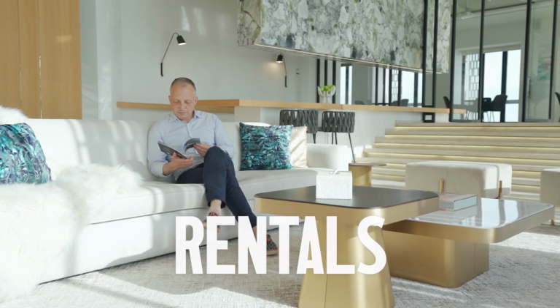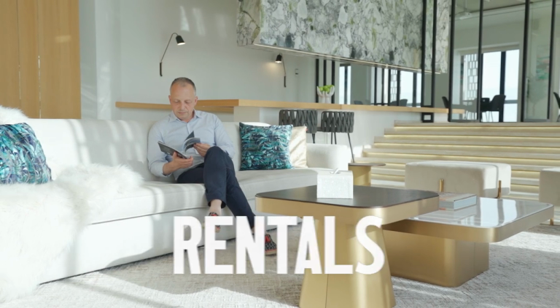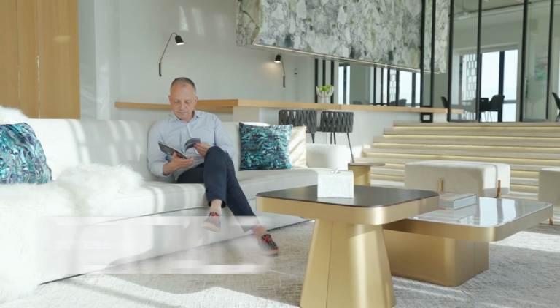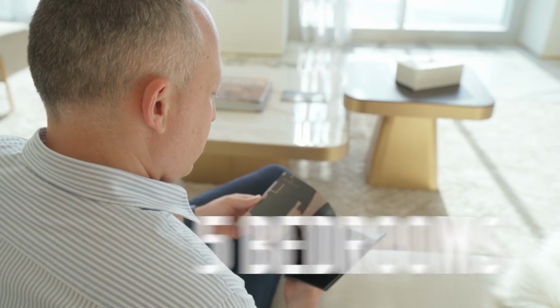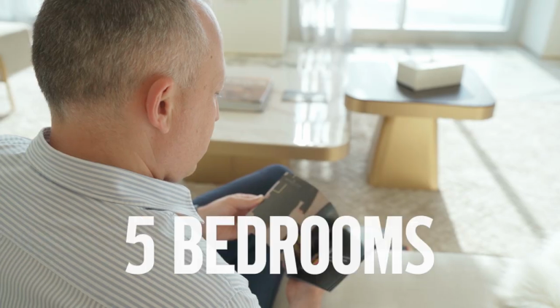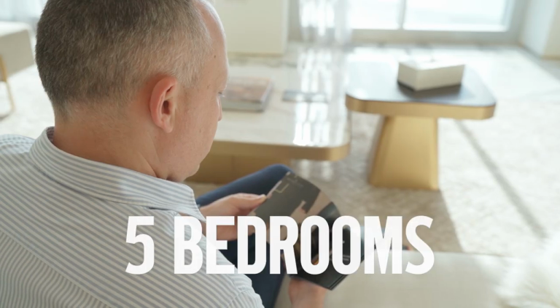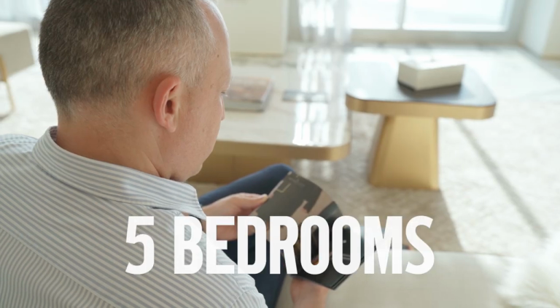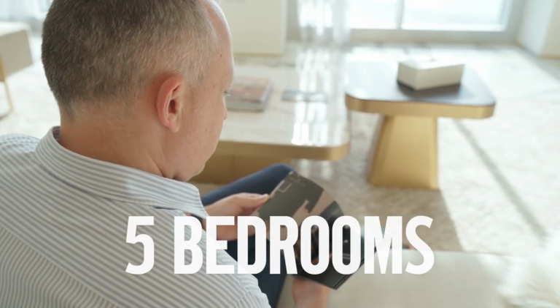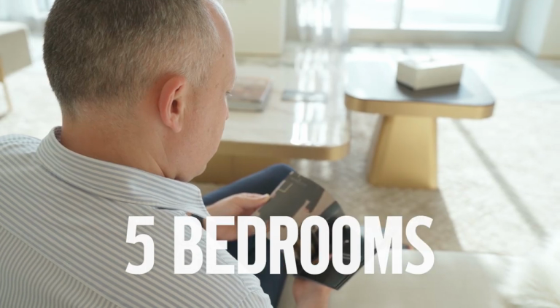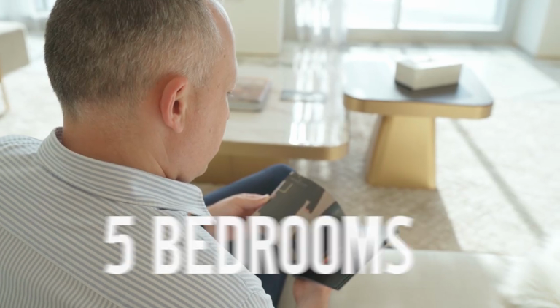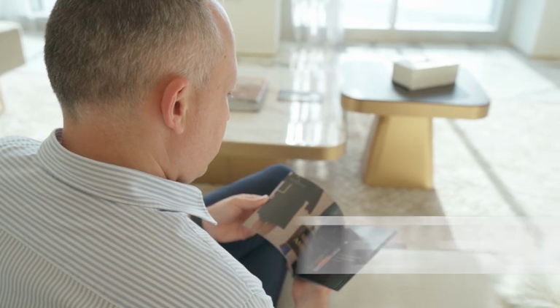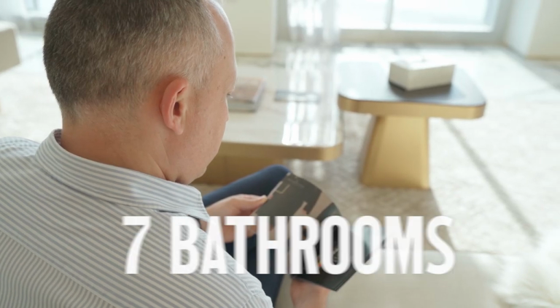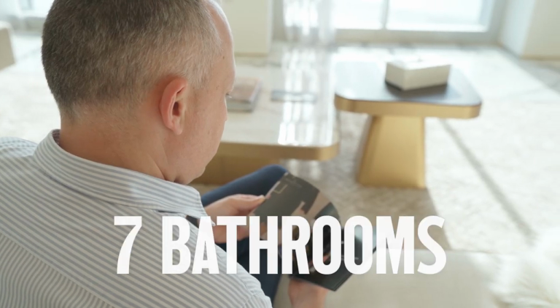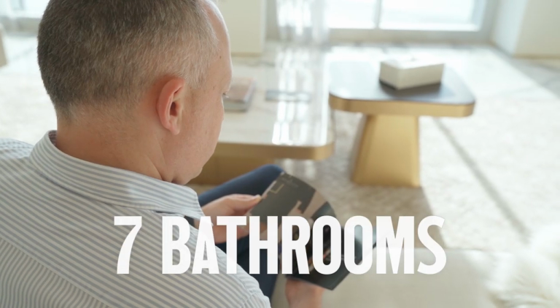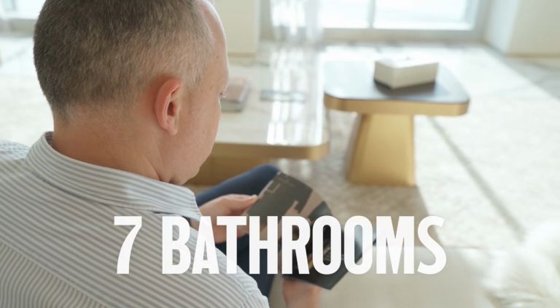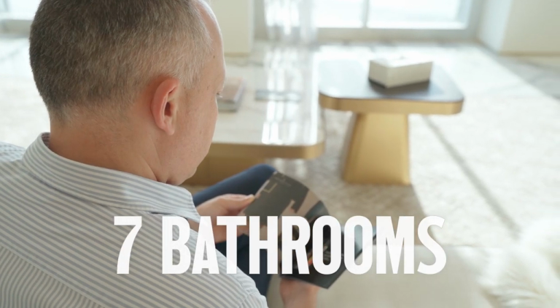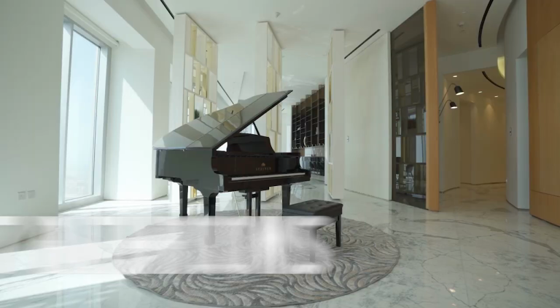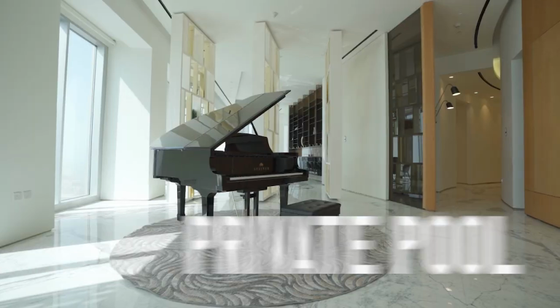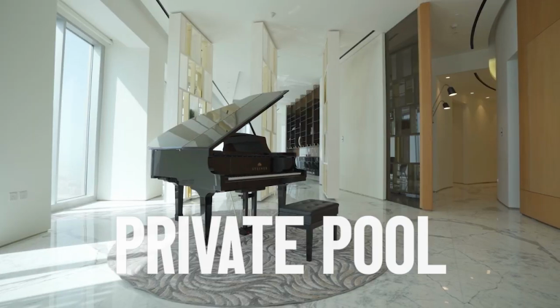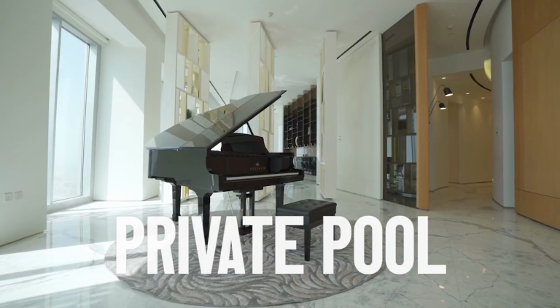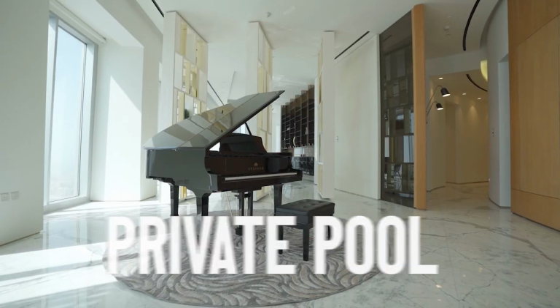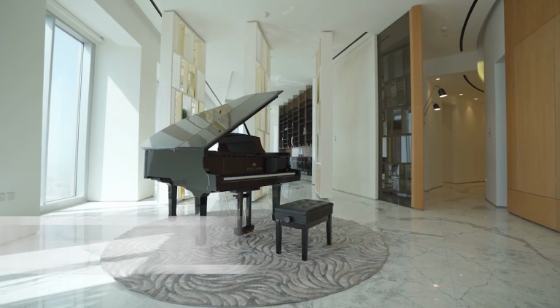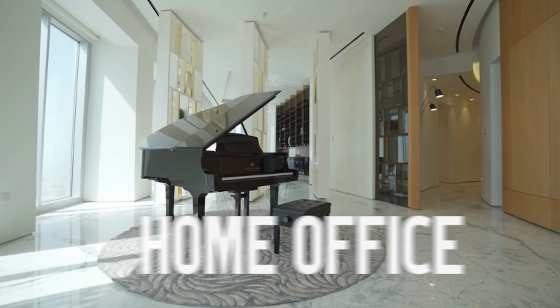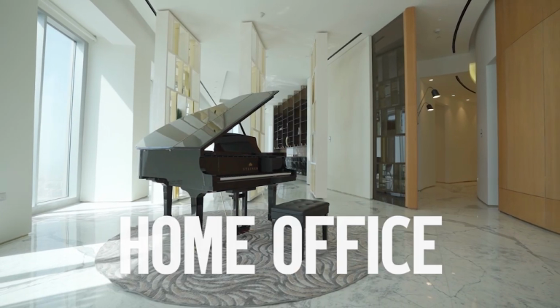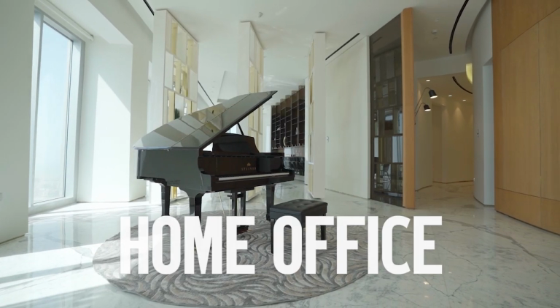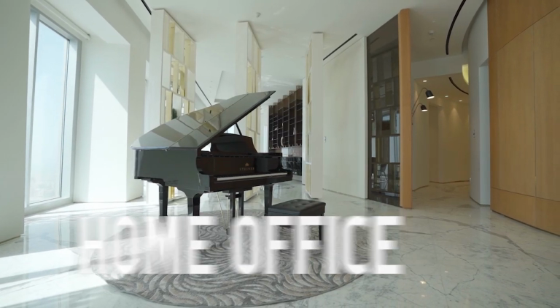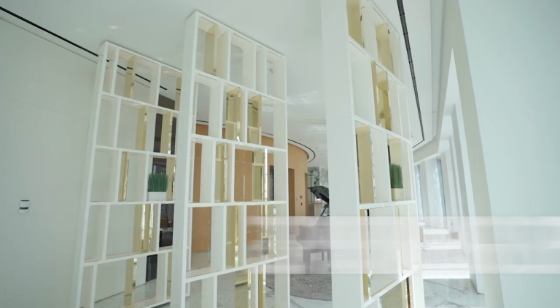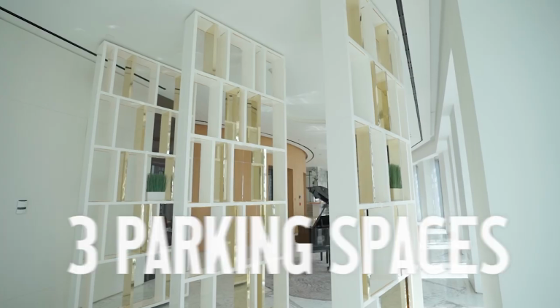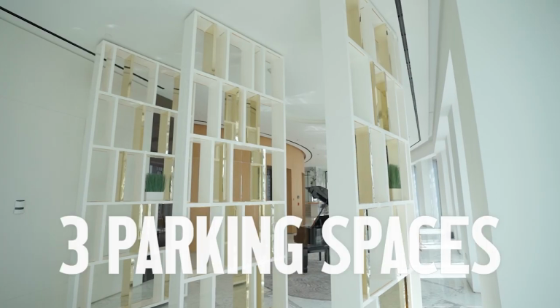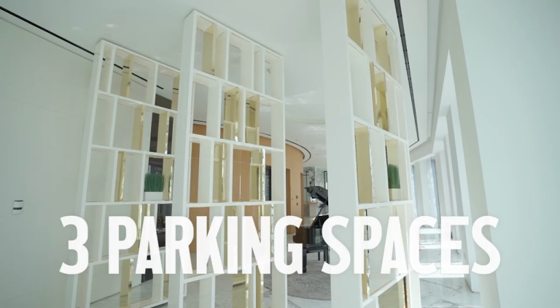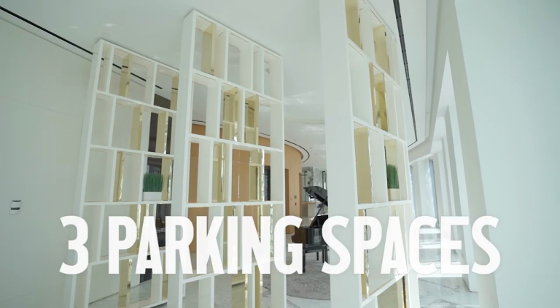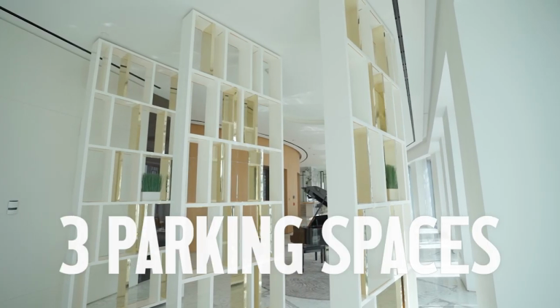There are 5 bedrooms, 7 bathrooms, a private swimming pool, a home office, and 3 parking spaces.